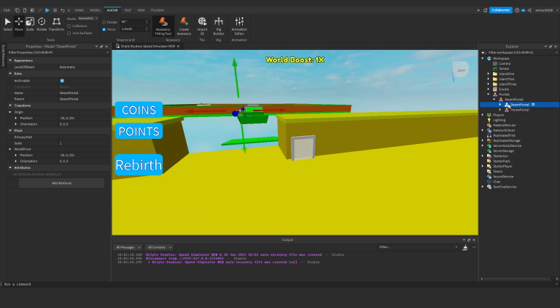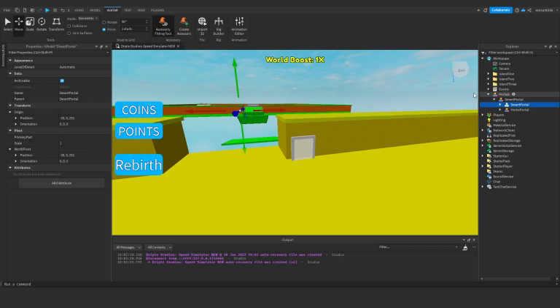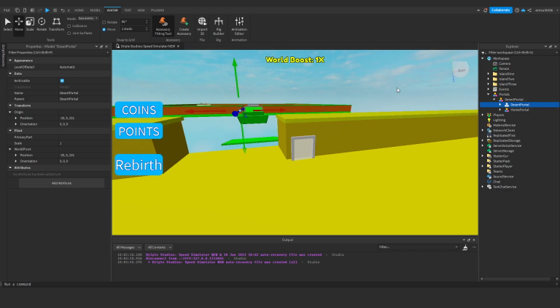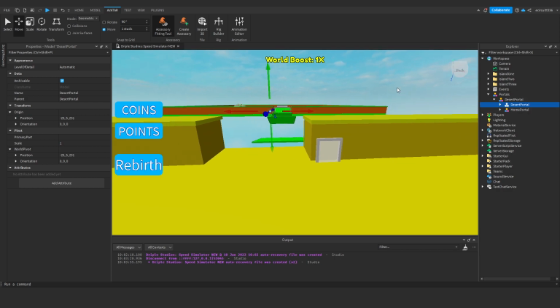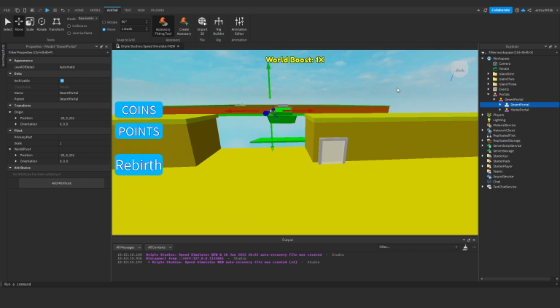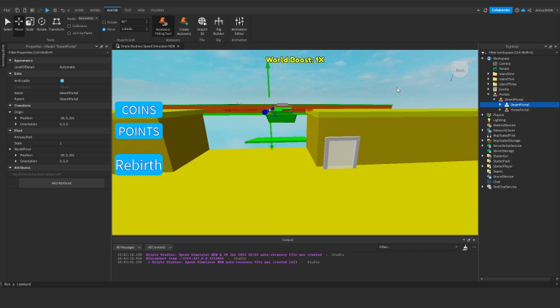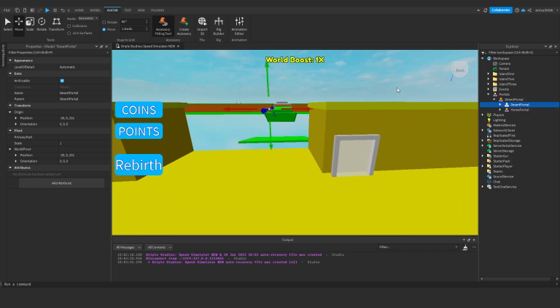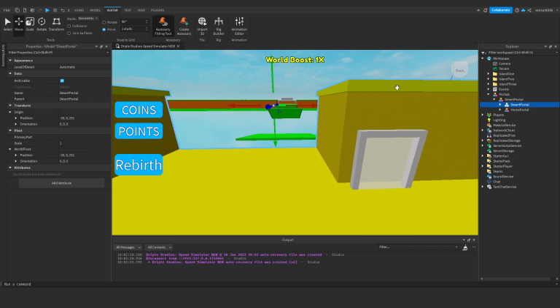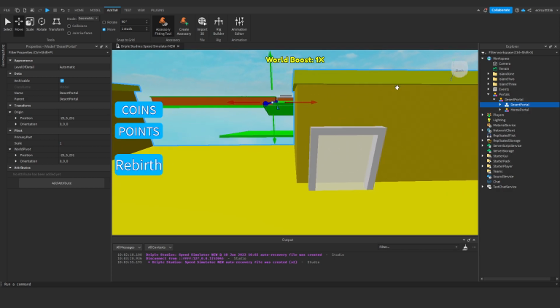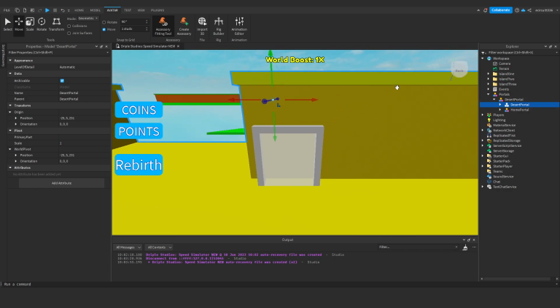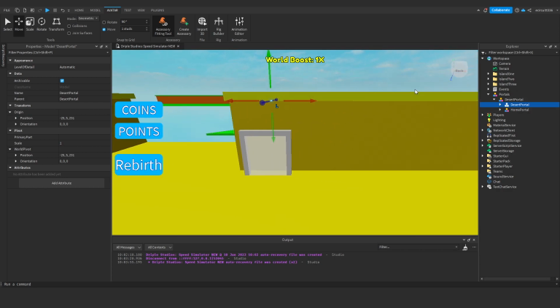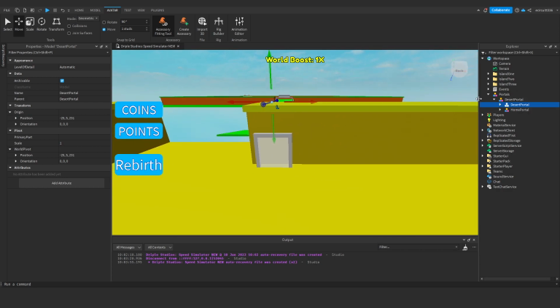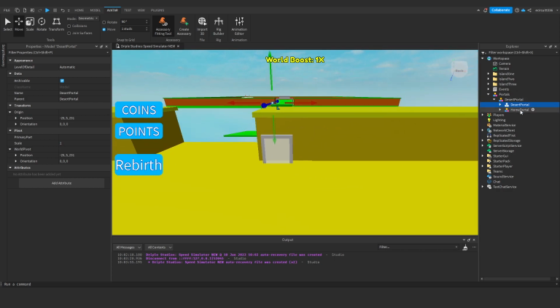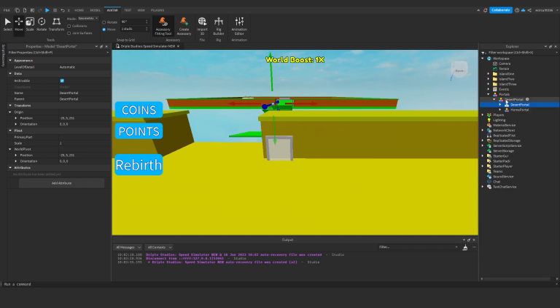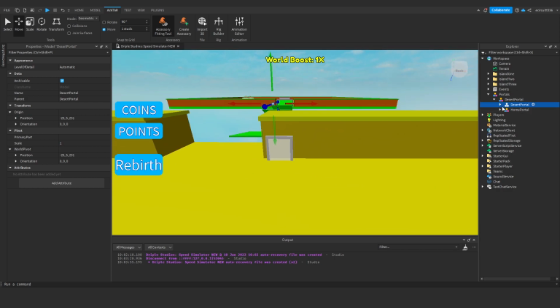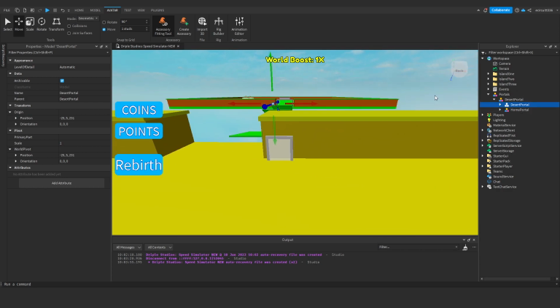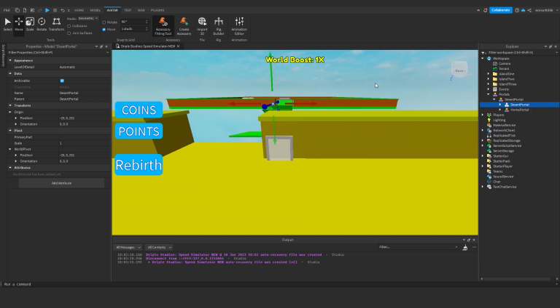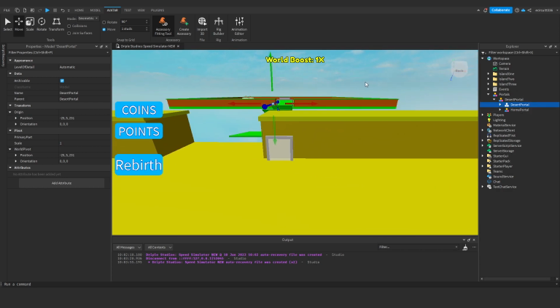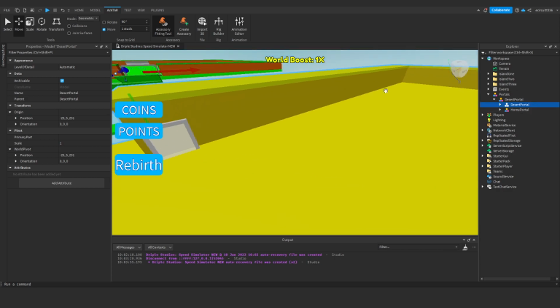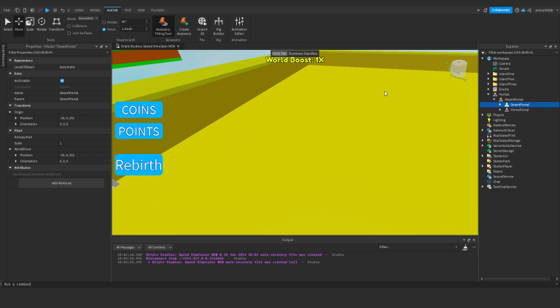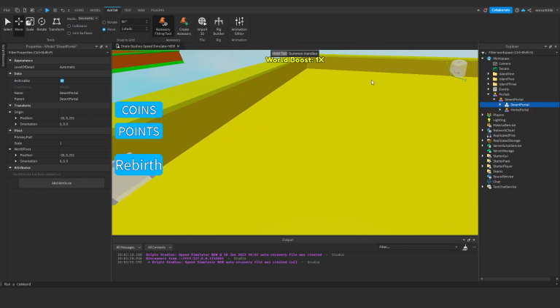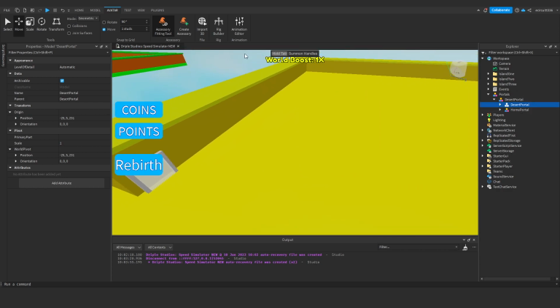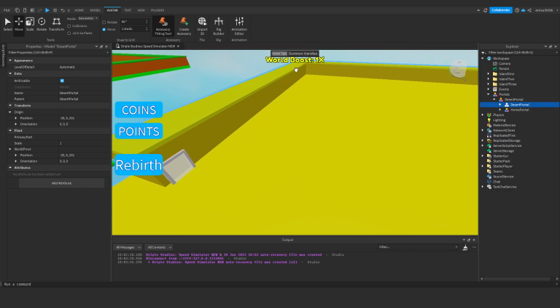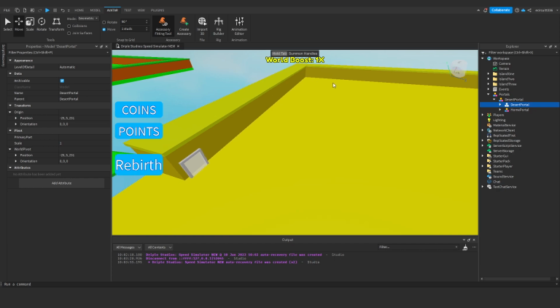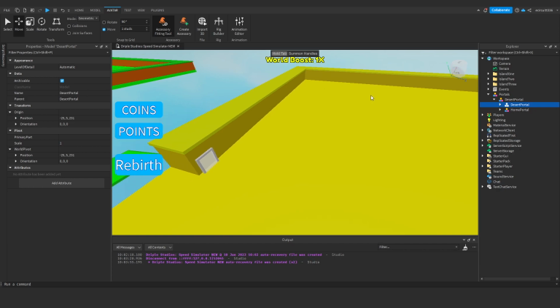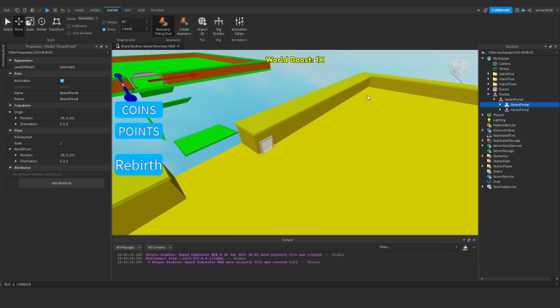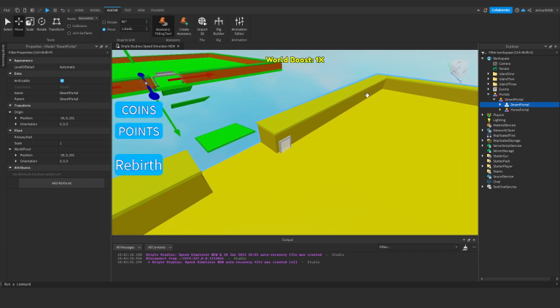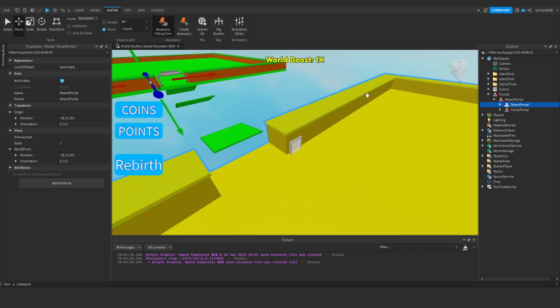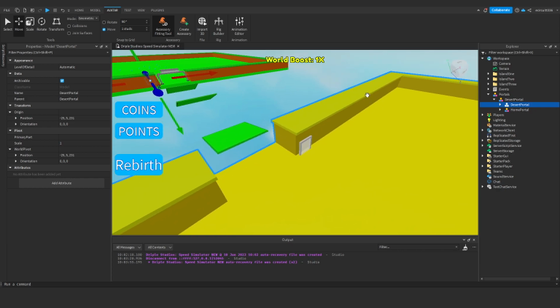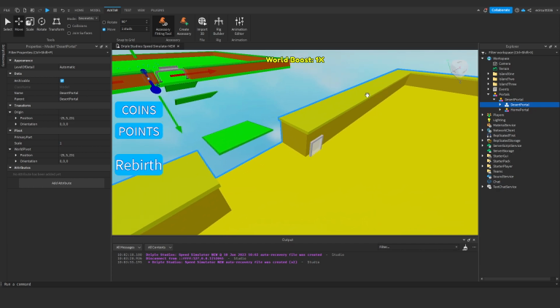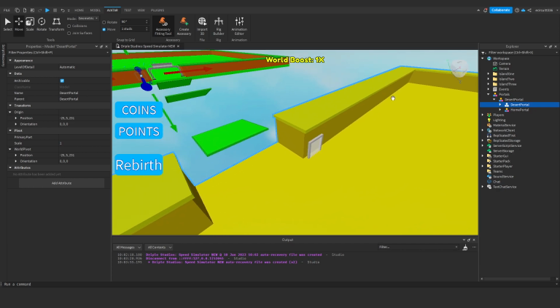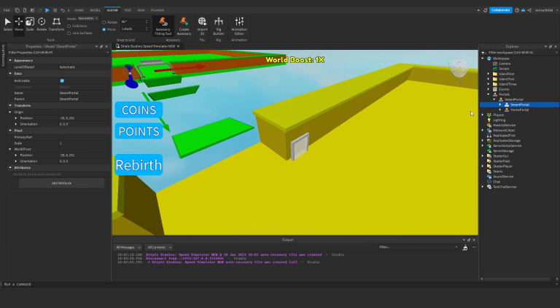I'm going to grab these two, group them, rename it to 'desert portal' again, then group it again and rename this to 'portals'. So now what we will have is a group called 'portals', with a model inside called 'desert portal', with two models inside: 'desert portal' and 'home portal'. Of course it may not be called desert portal for you — you may not have a desert.